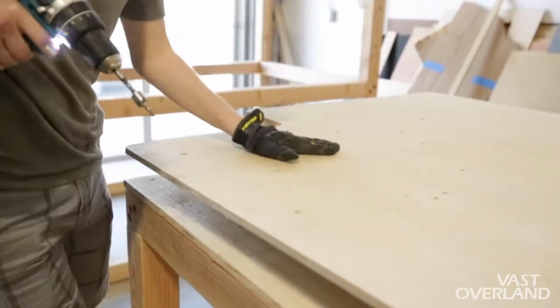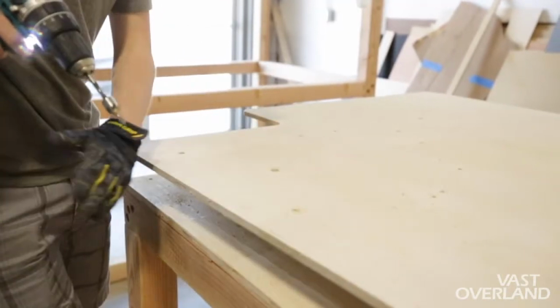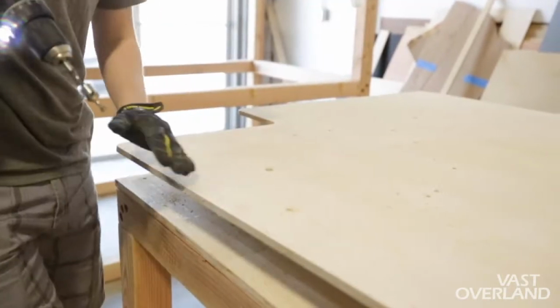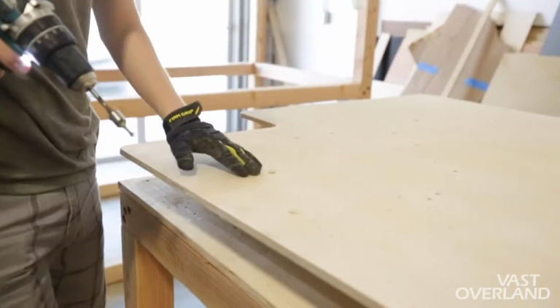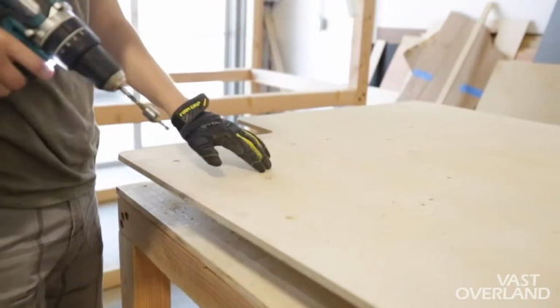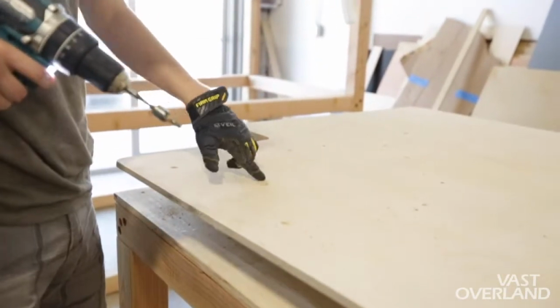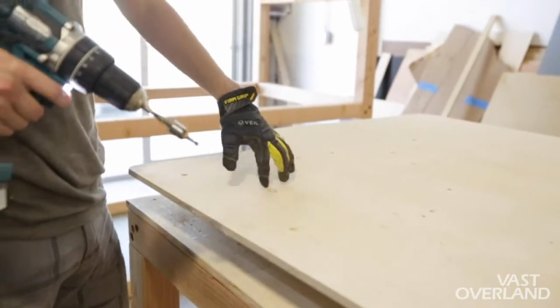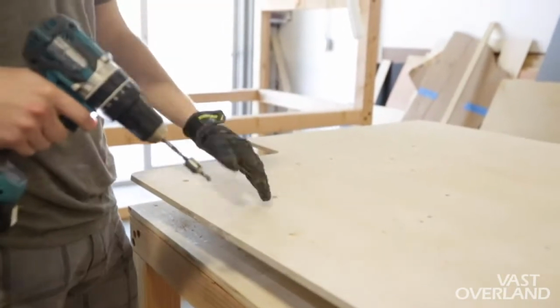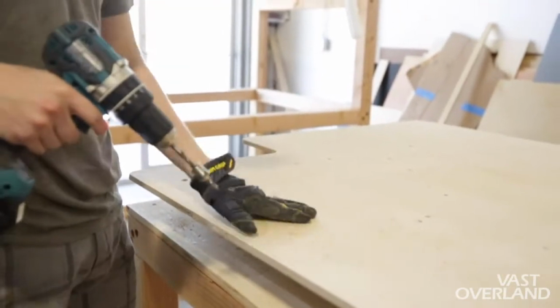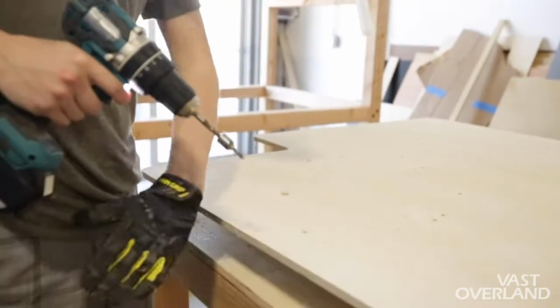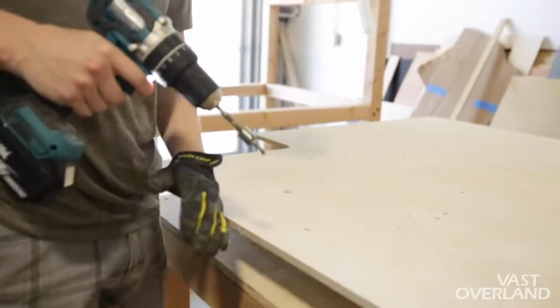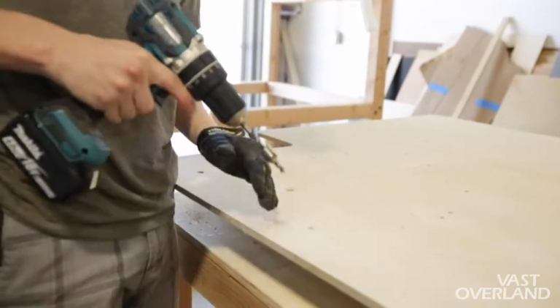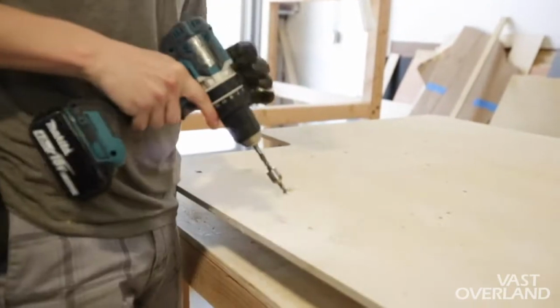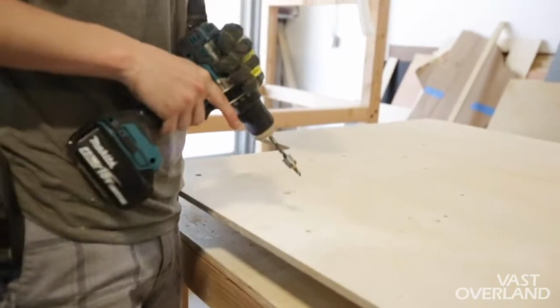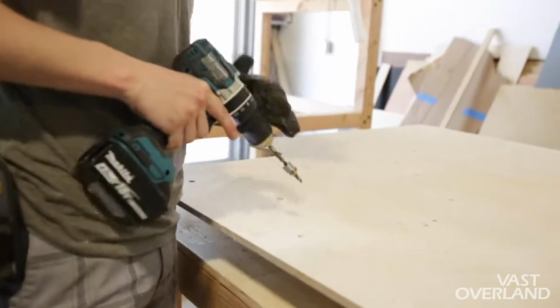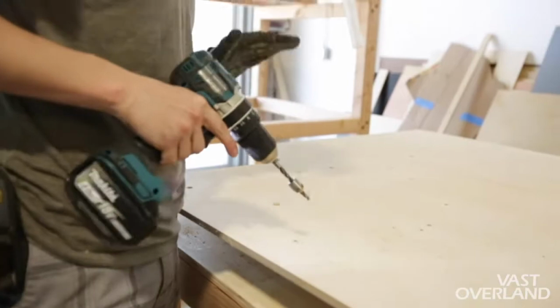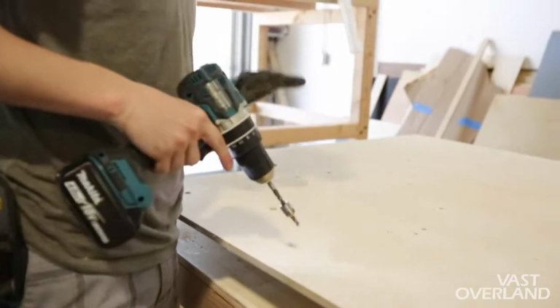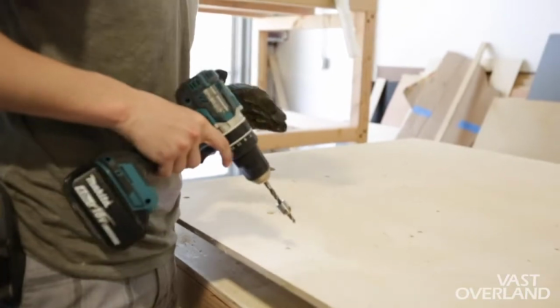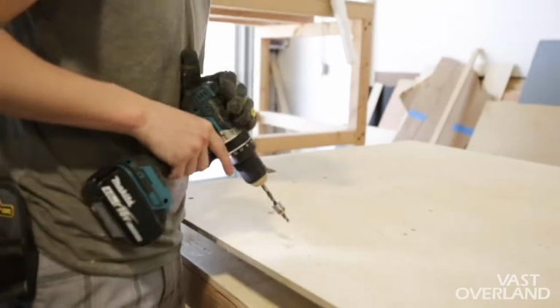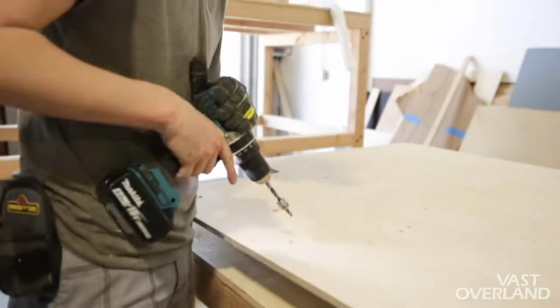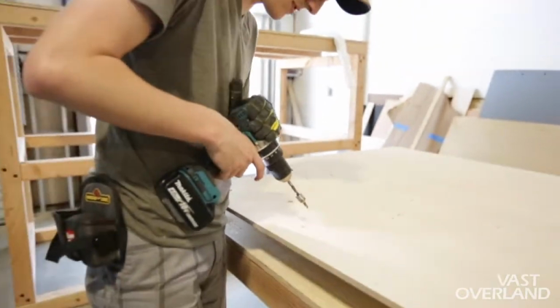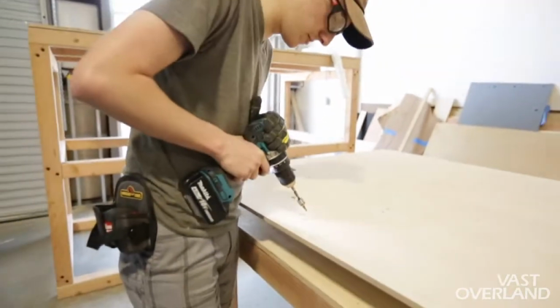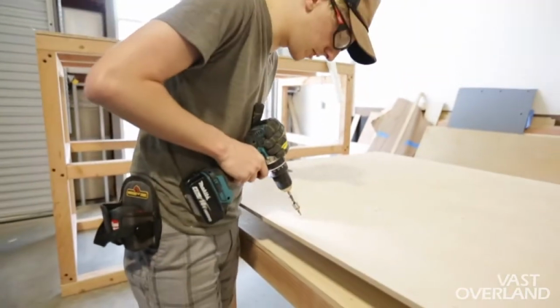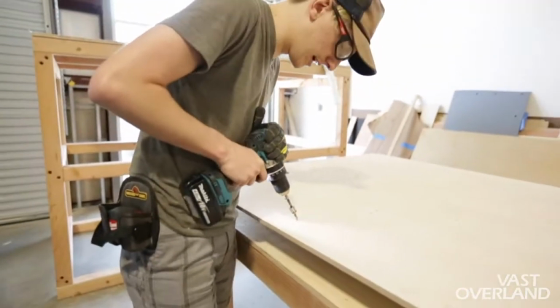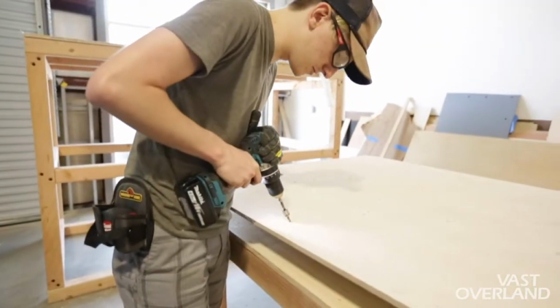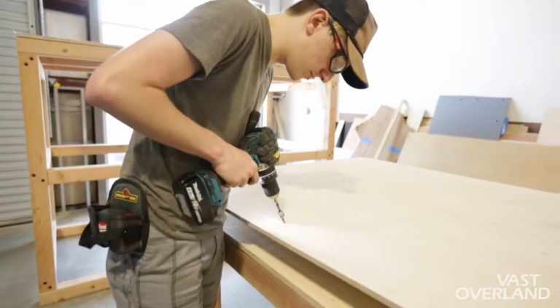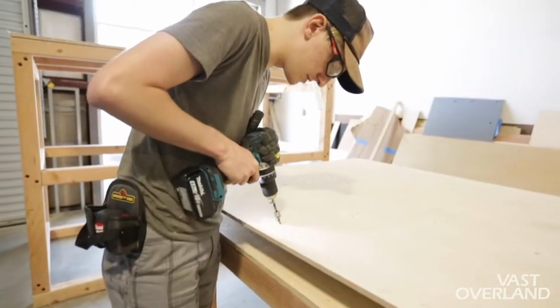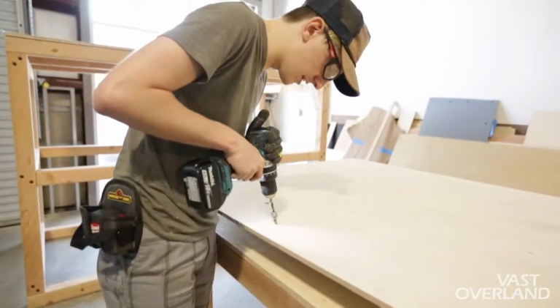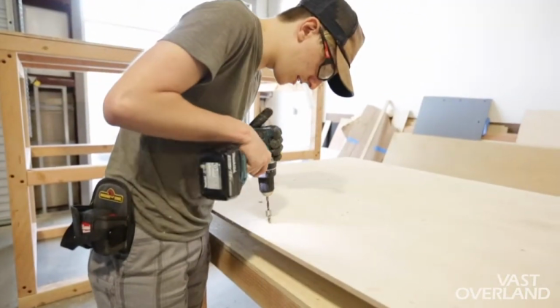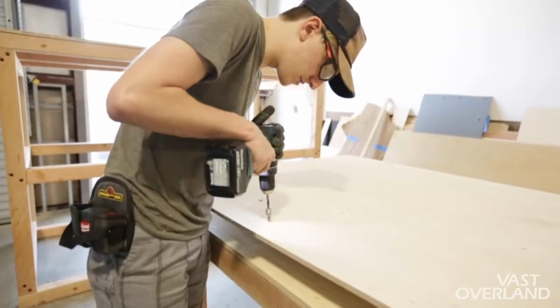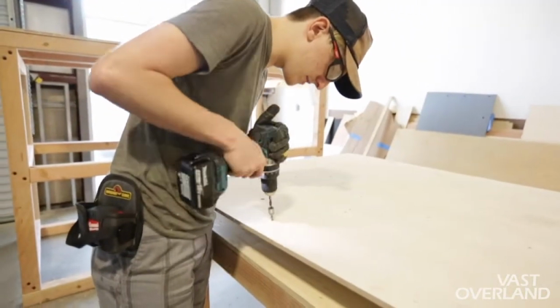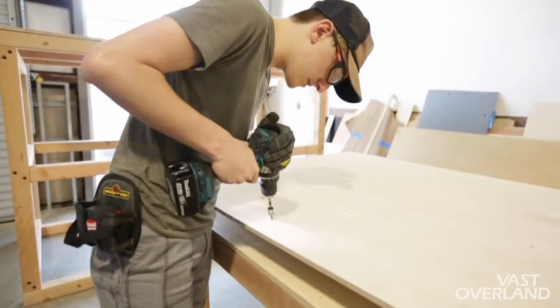The ones that are marked — I'm recessing them a bit further because I'm putting actual bolts in, not just rivets.